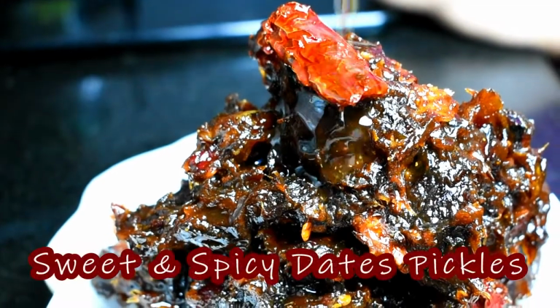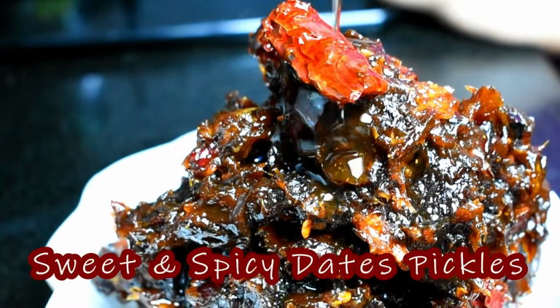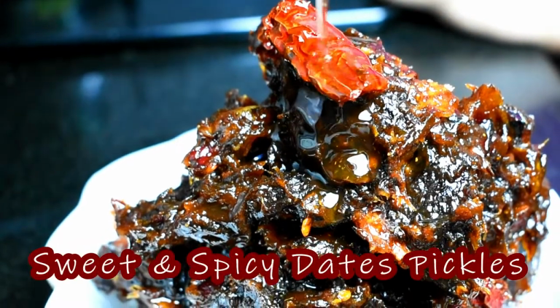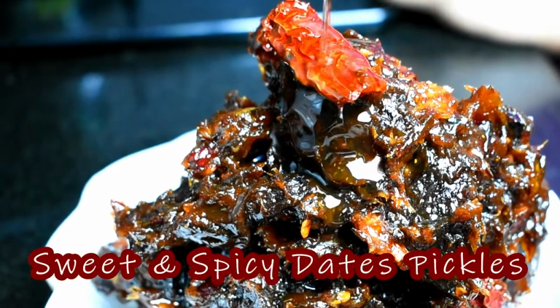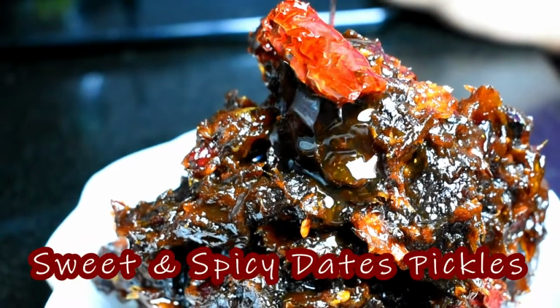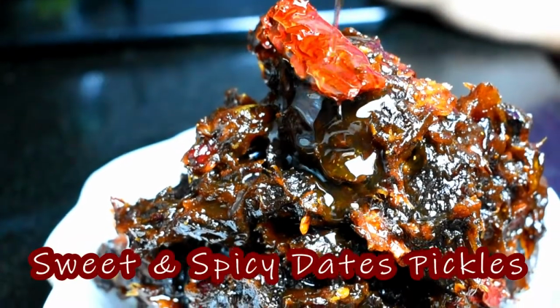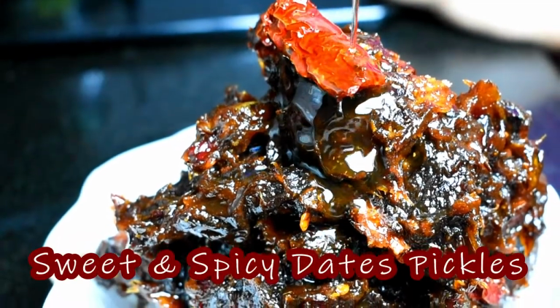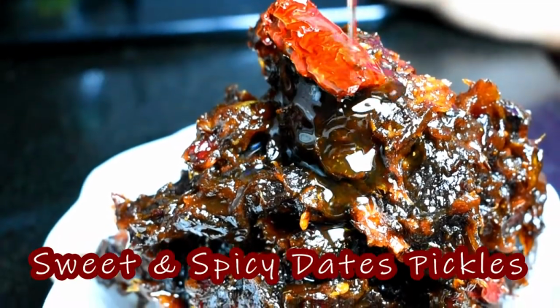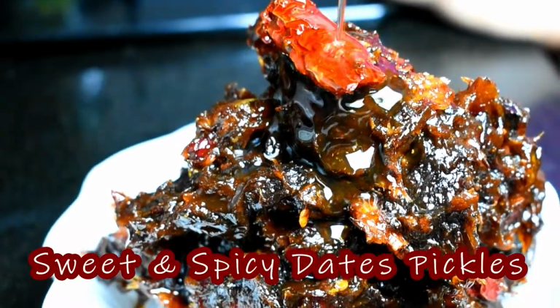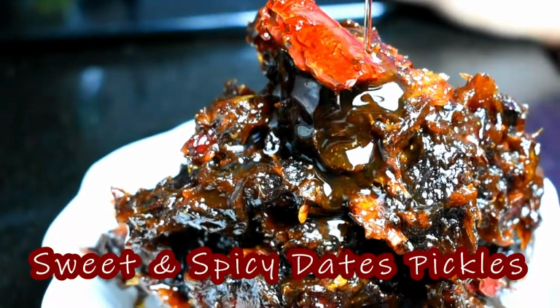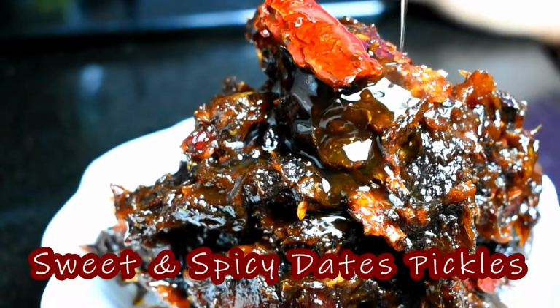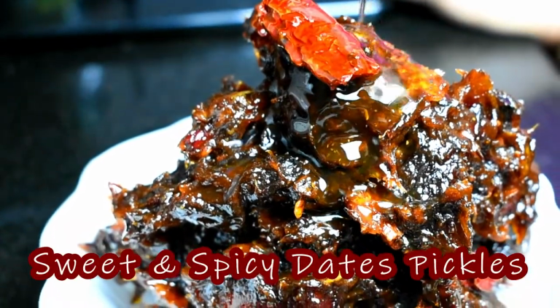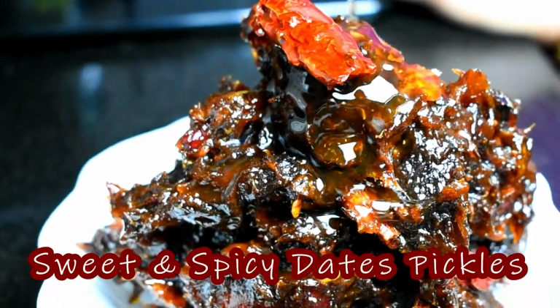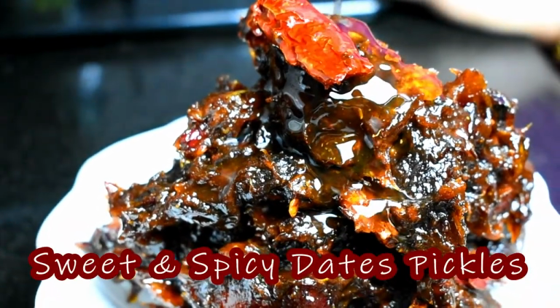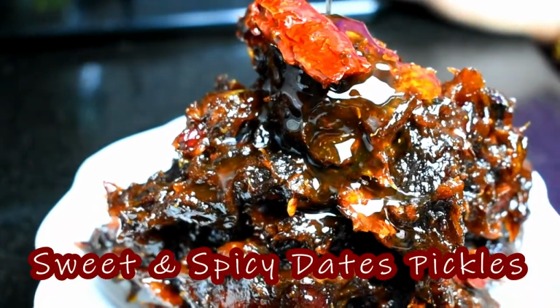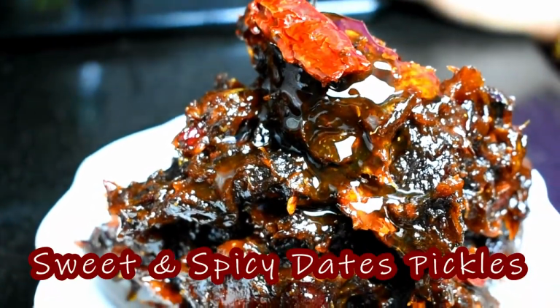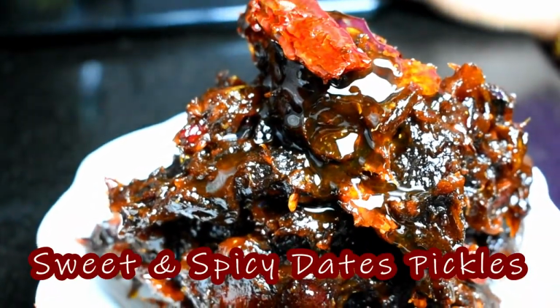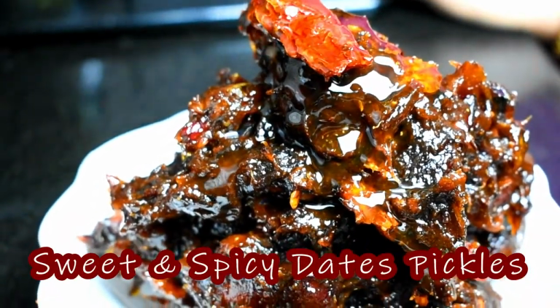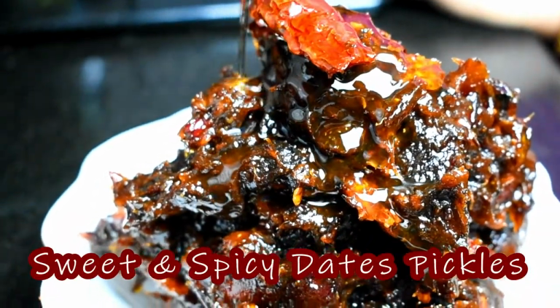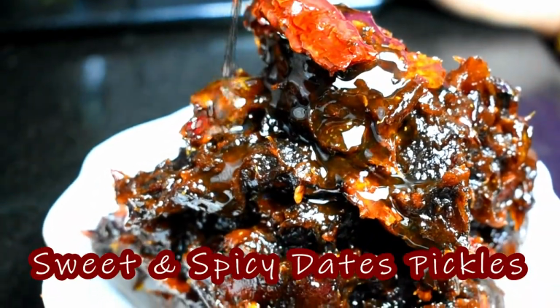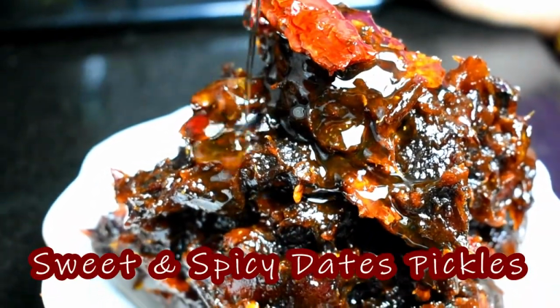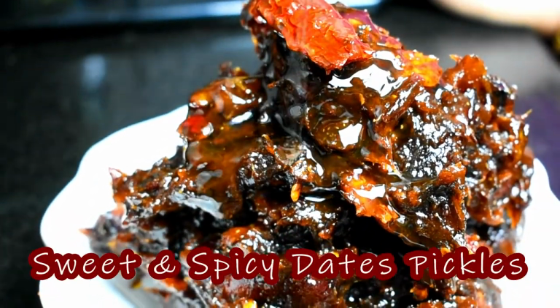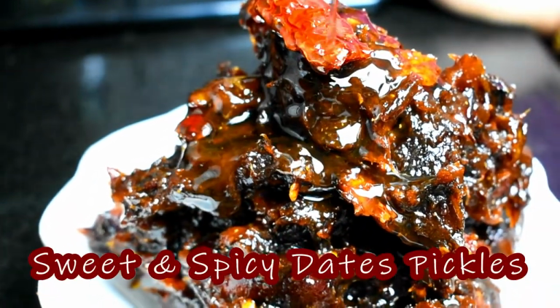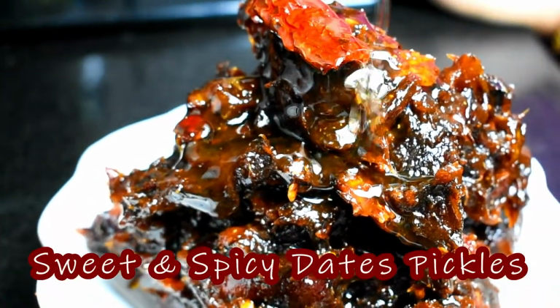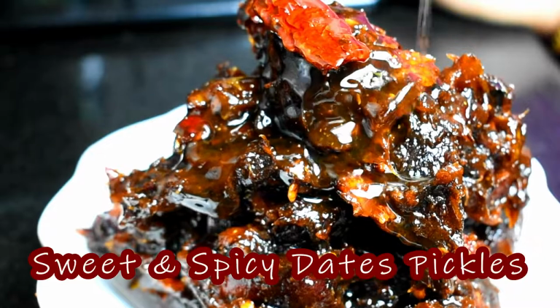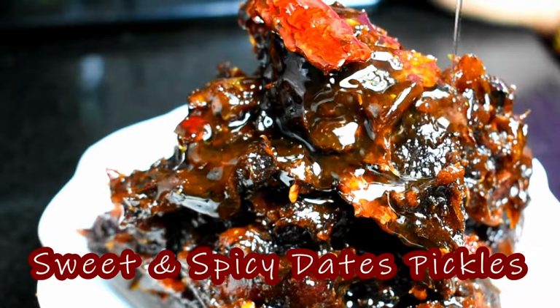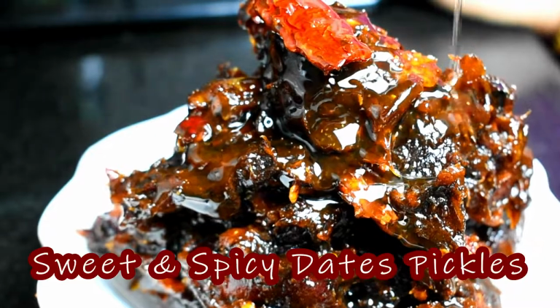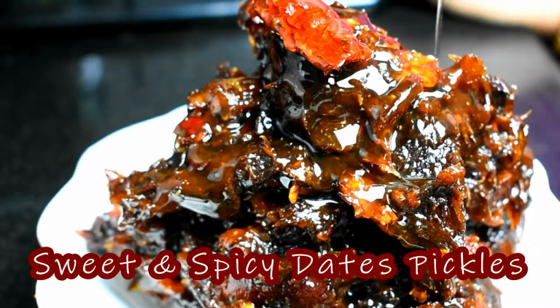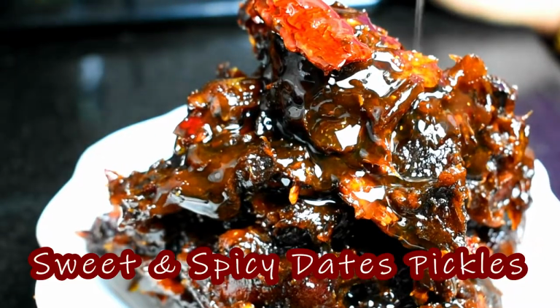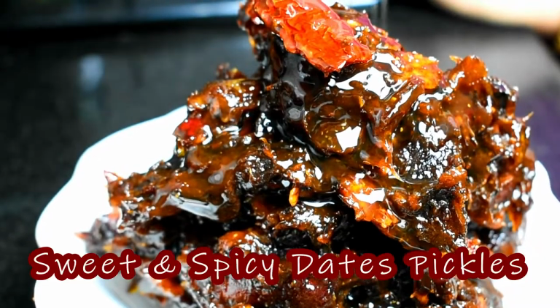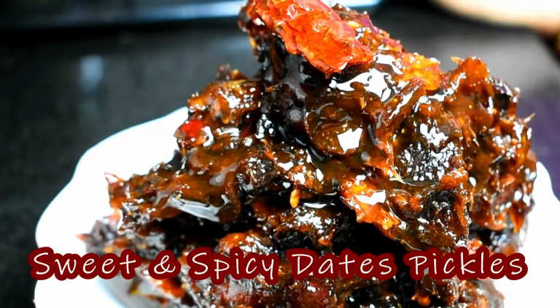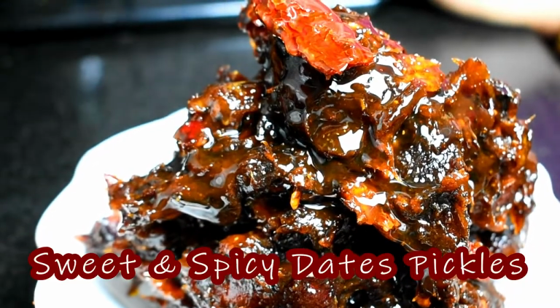Hello, Assalamu alaikum, welcome to my channel. Today's recipe is sweet and spicy dates pickle.